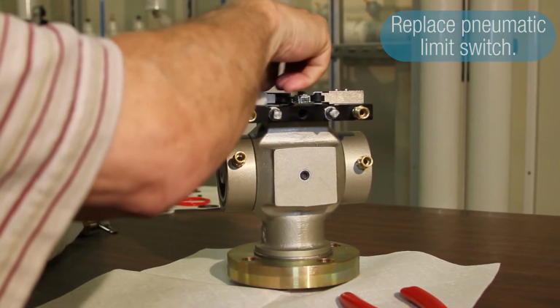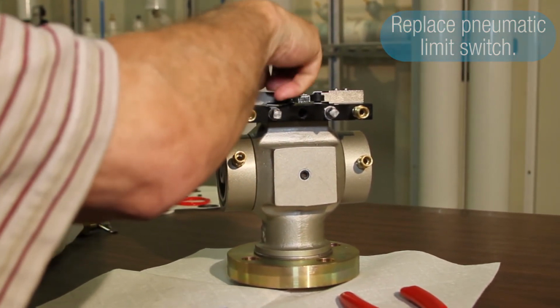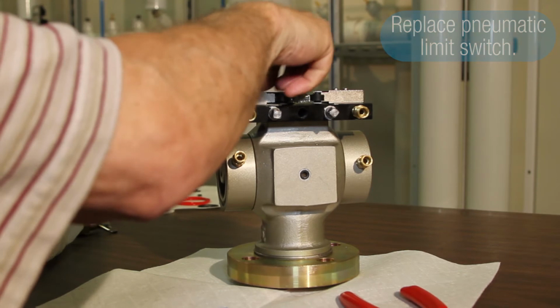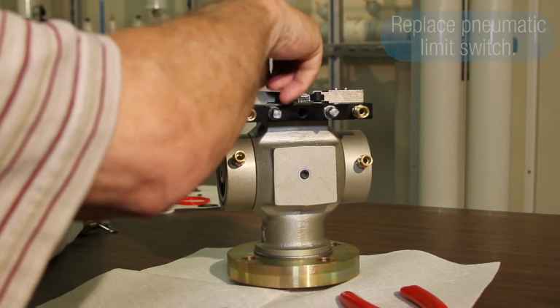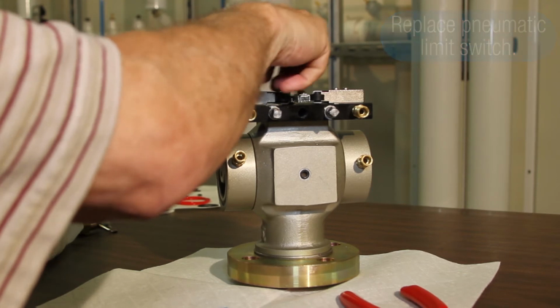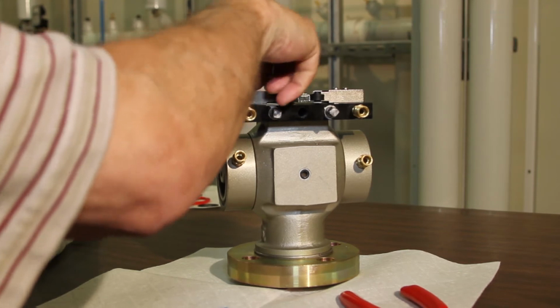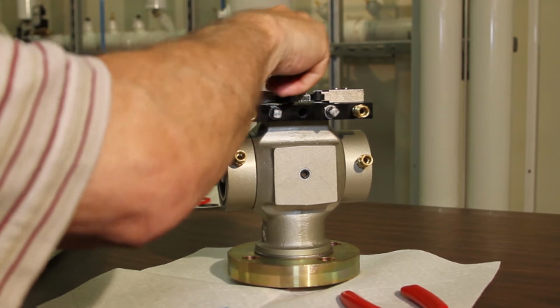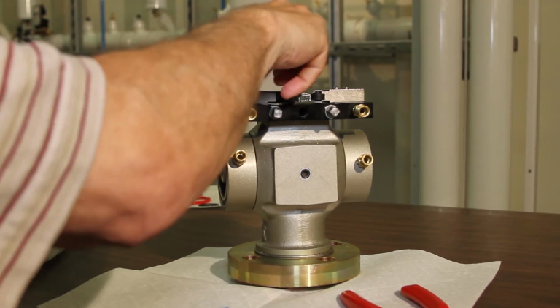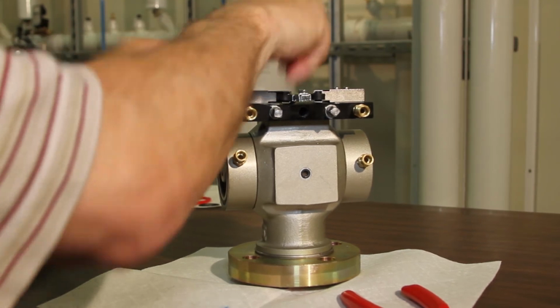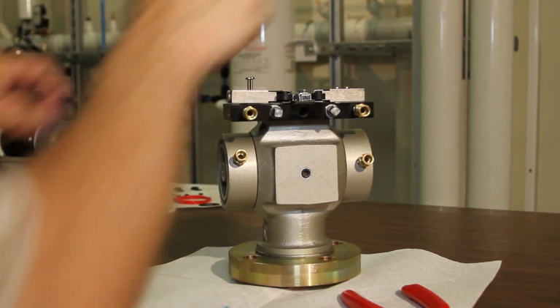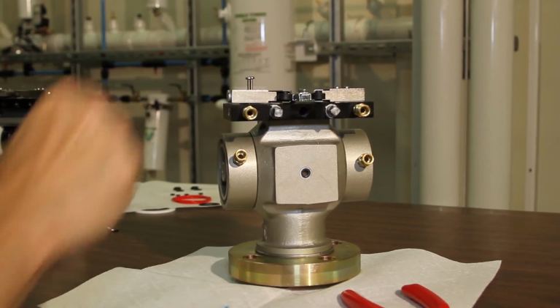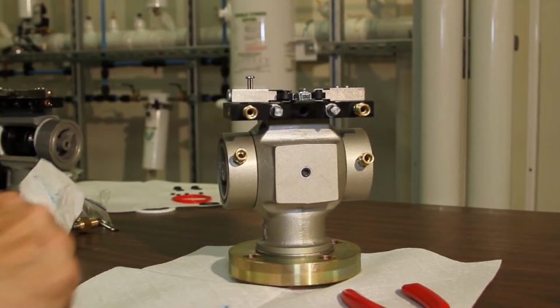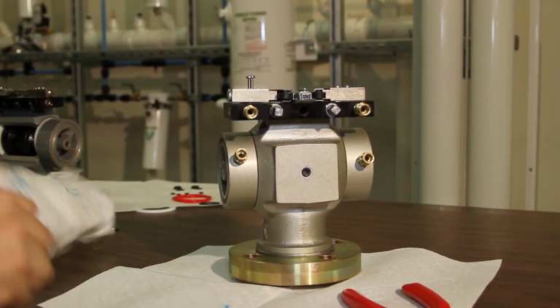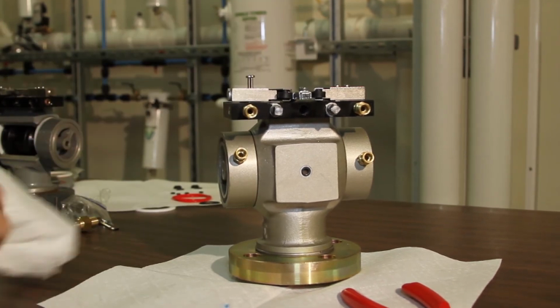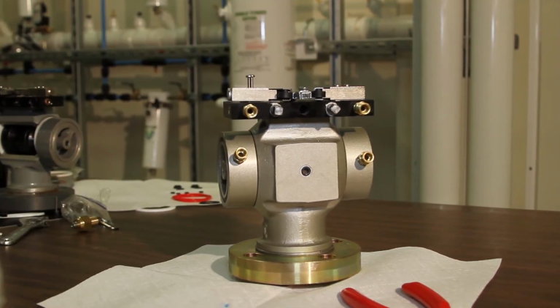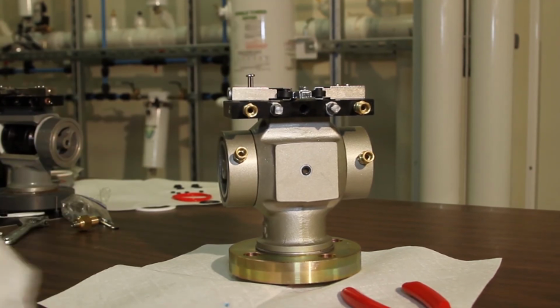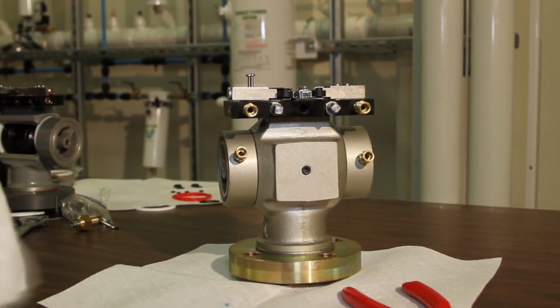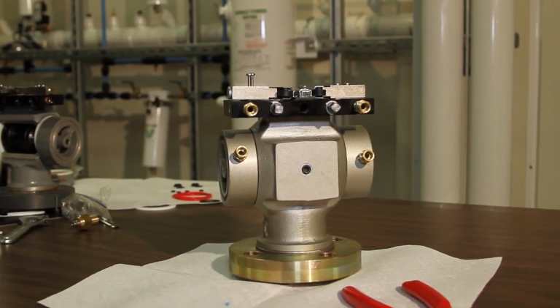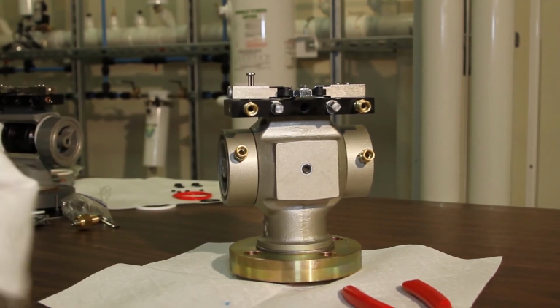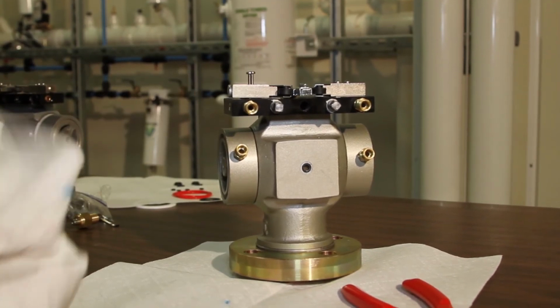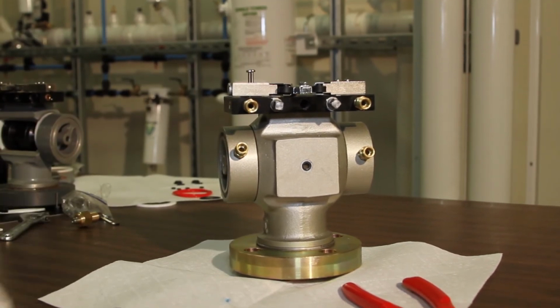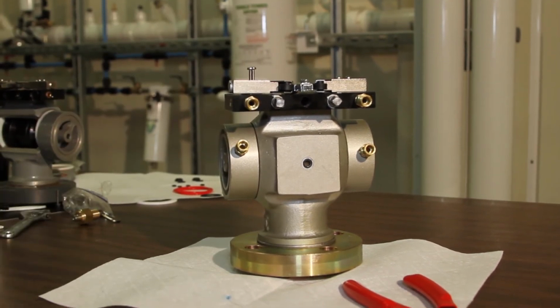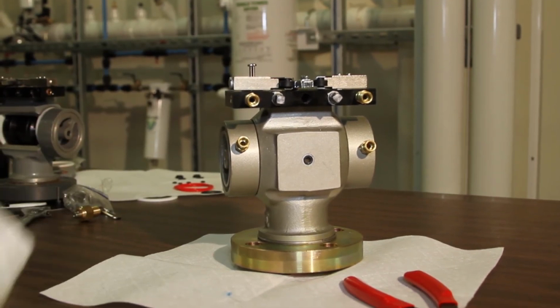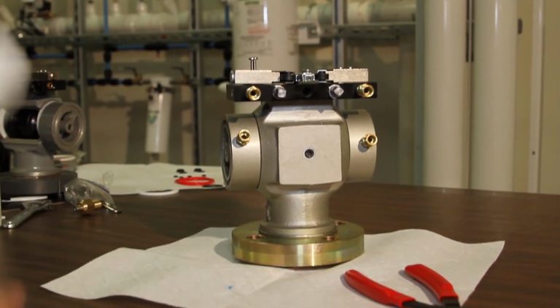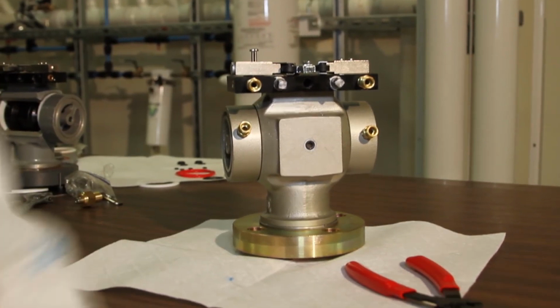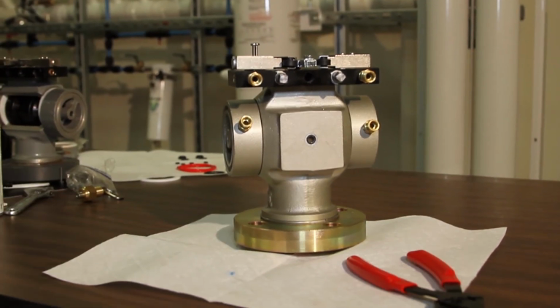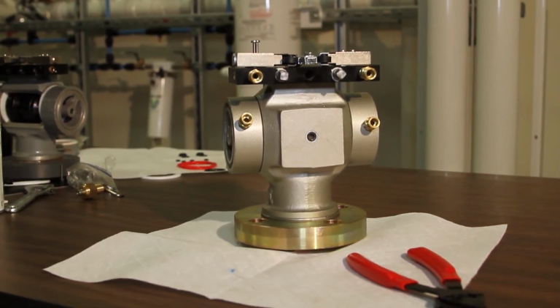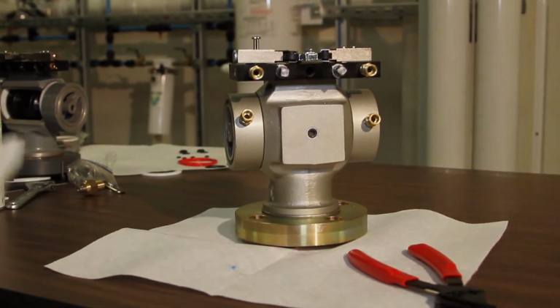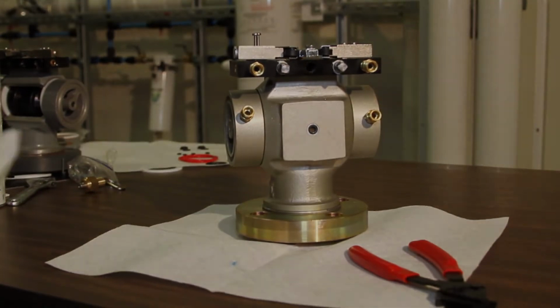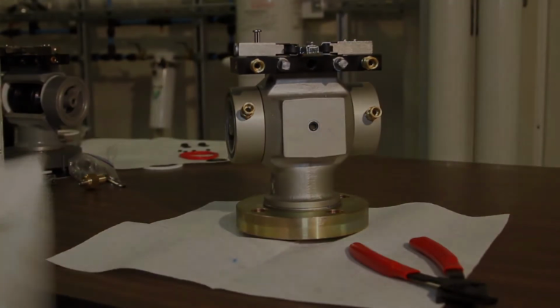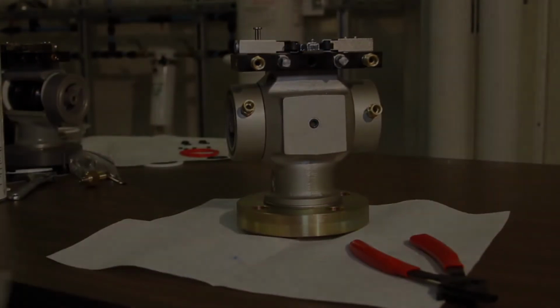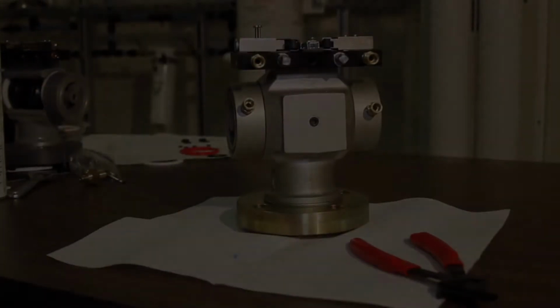And that is how you replace the O-rings on the inlet transfer valve. Thanks for watching.